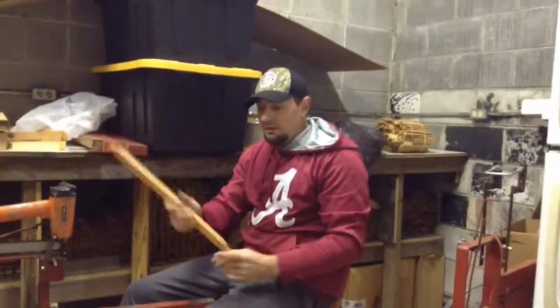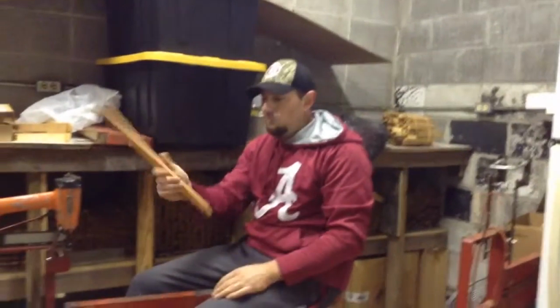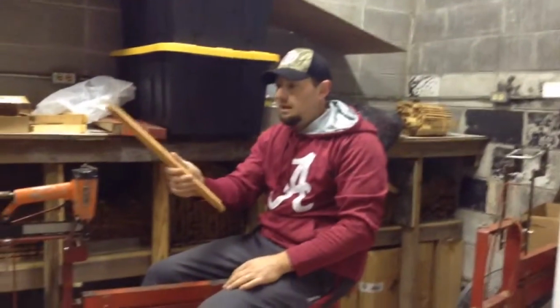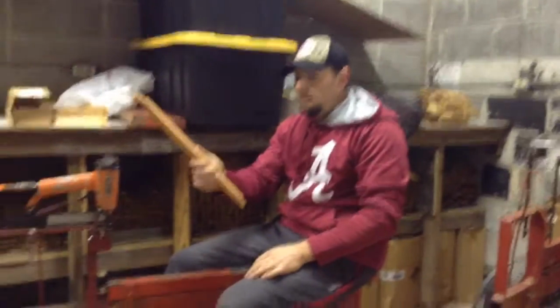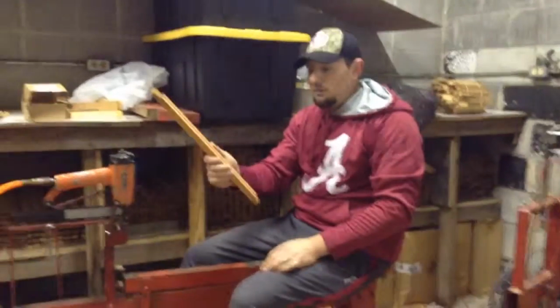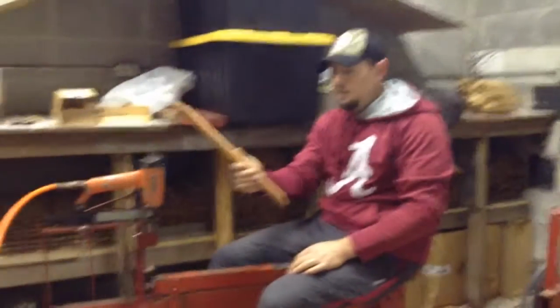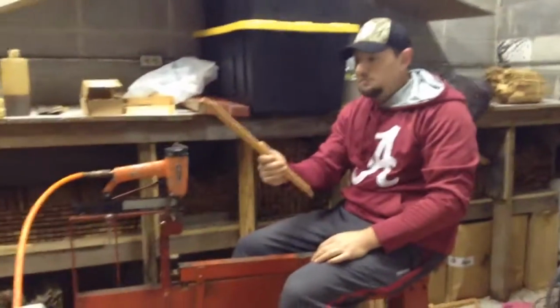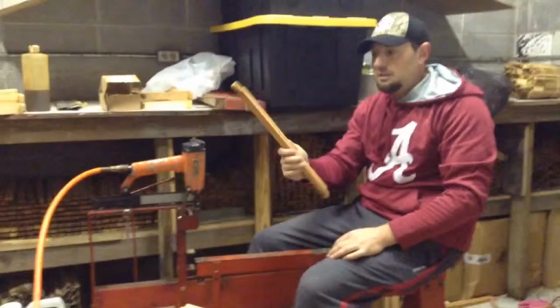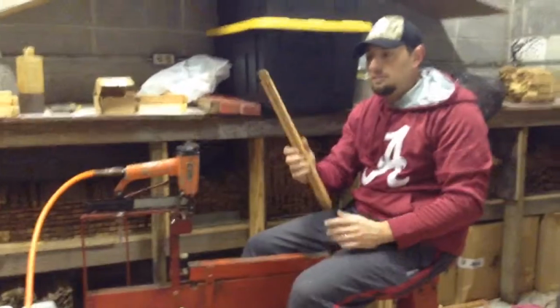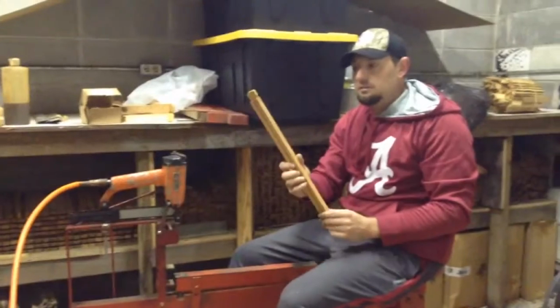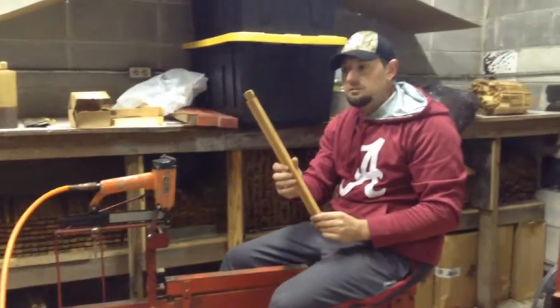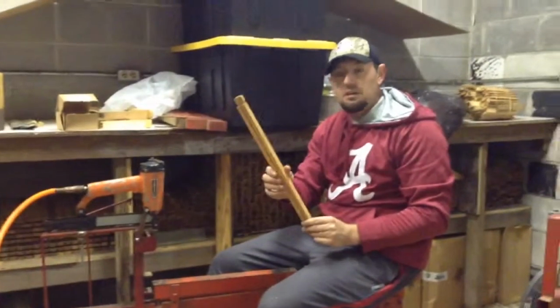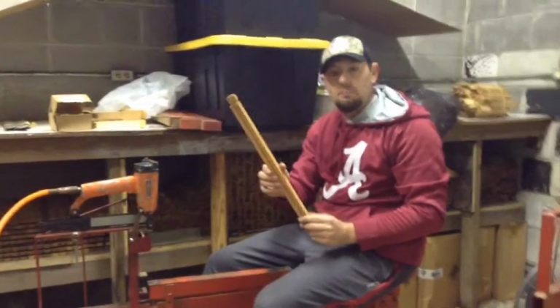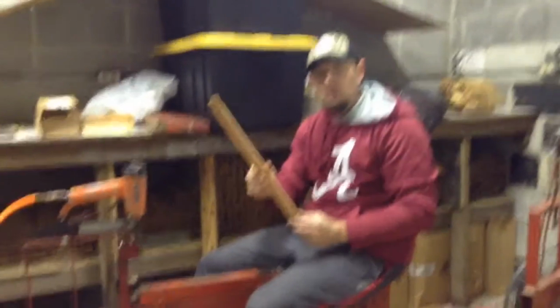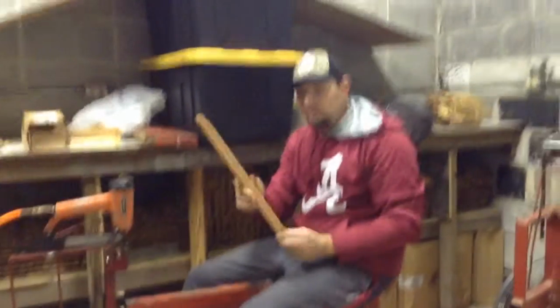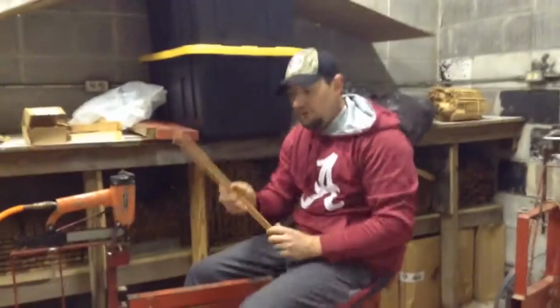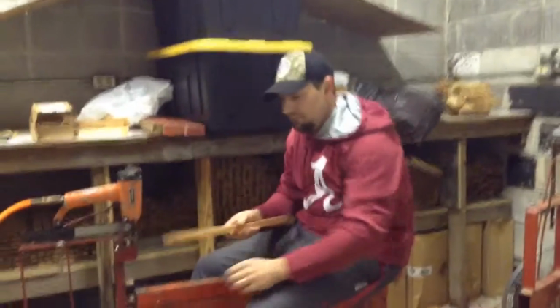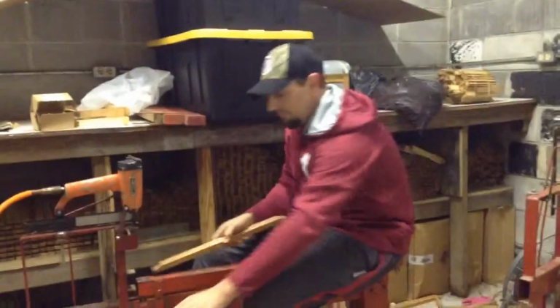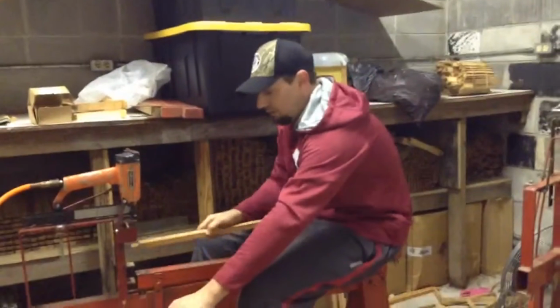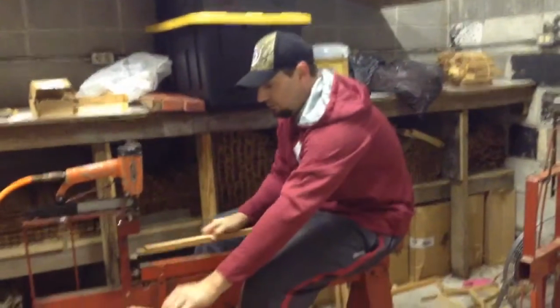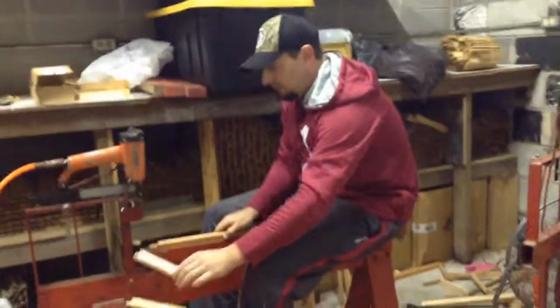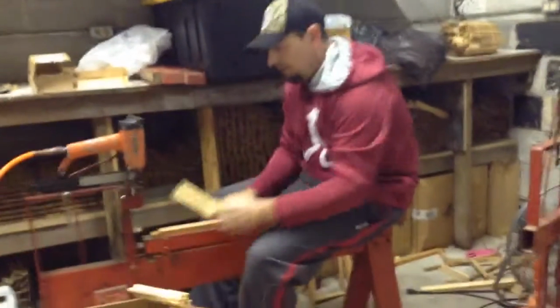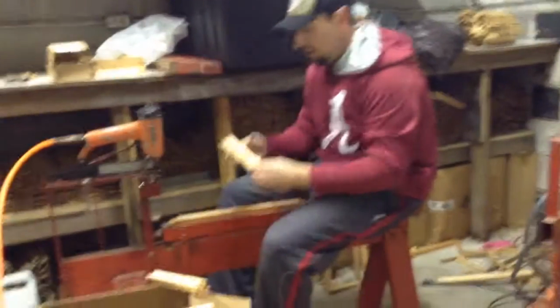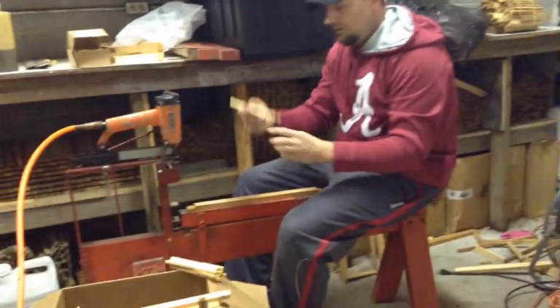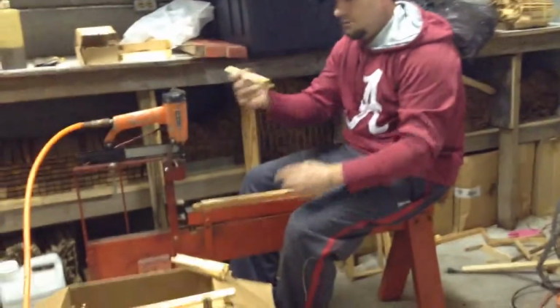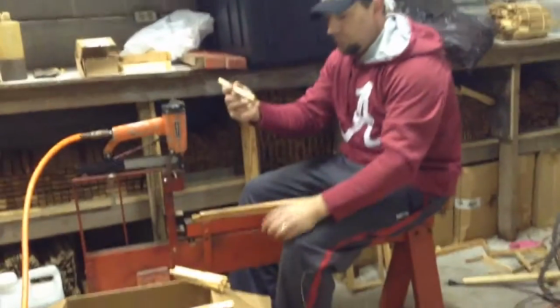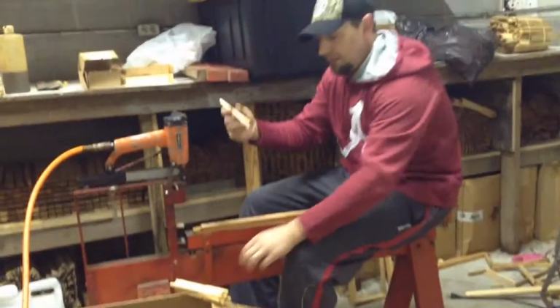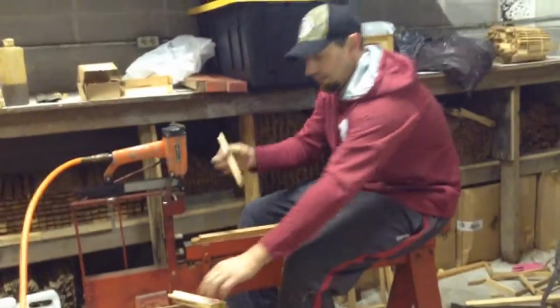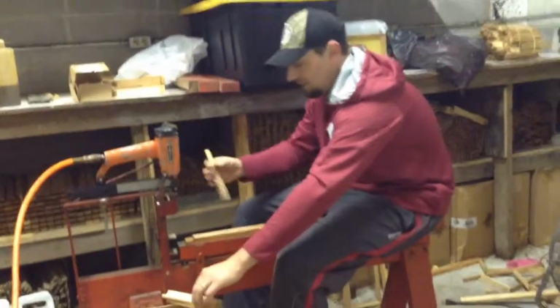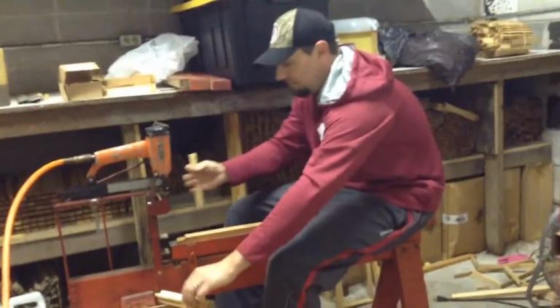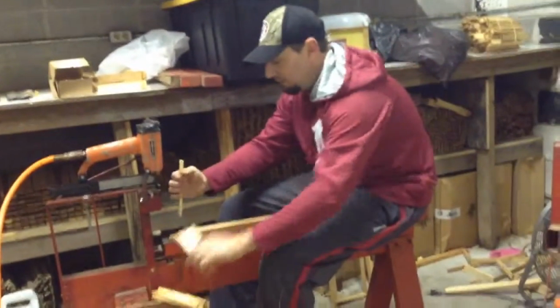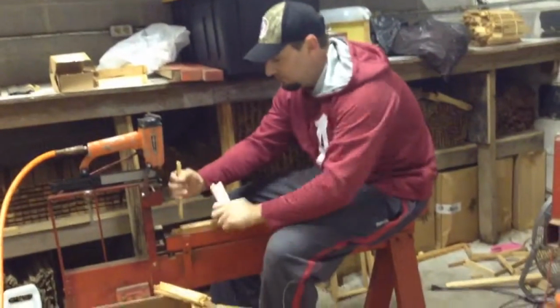We got our pieces here. This is a top bar of a frame. We're going to lay it down. We got our side pieces.